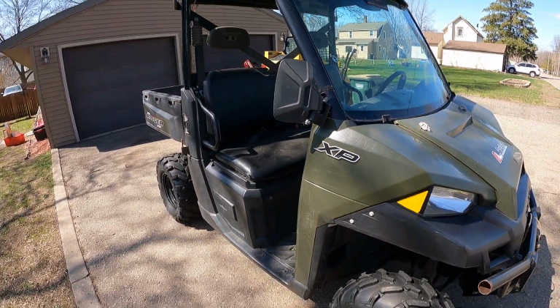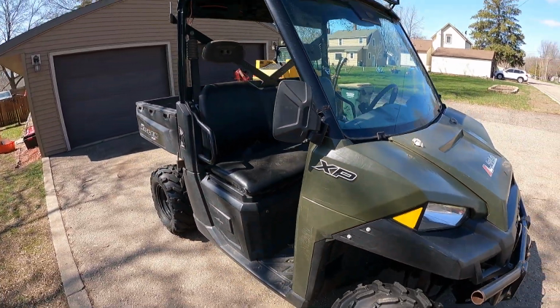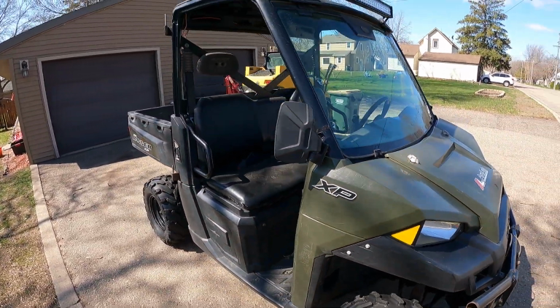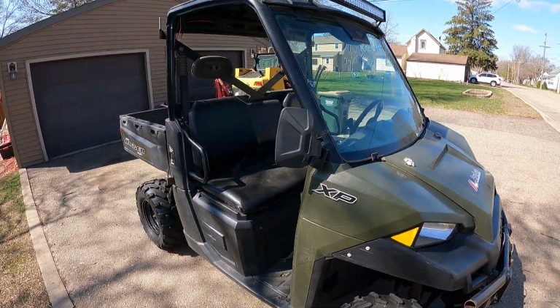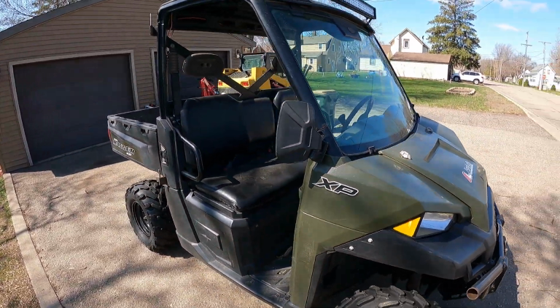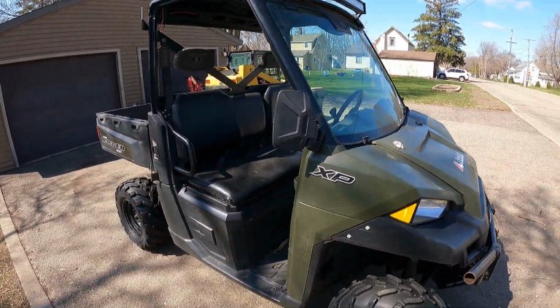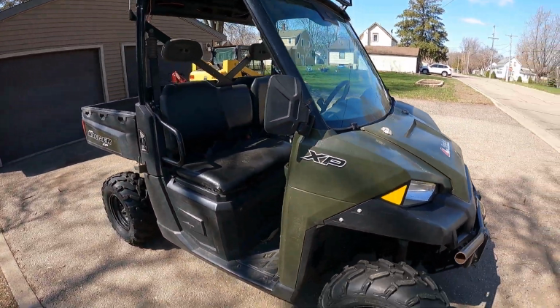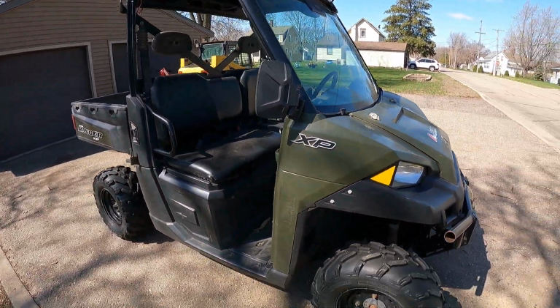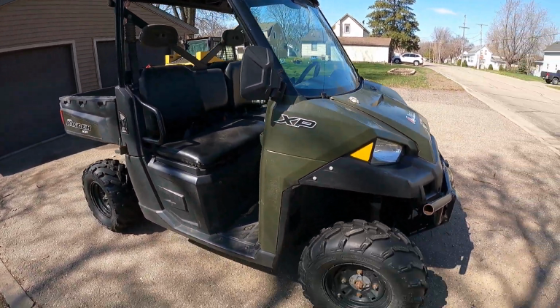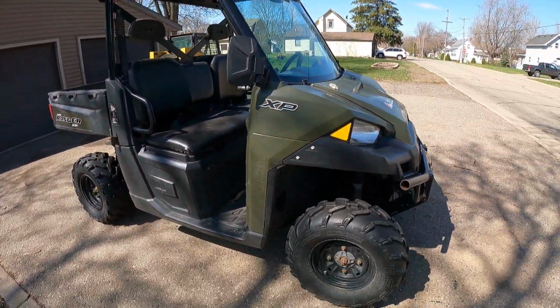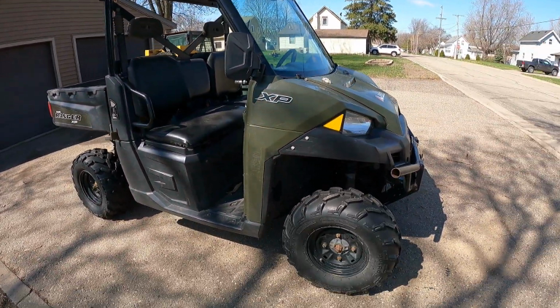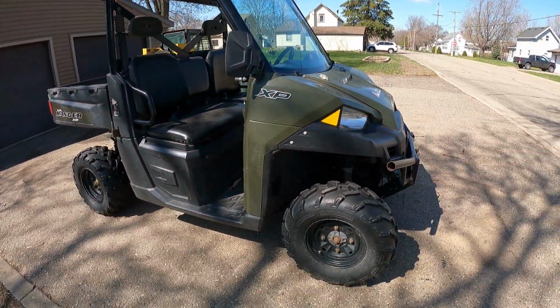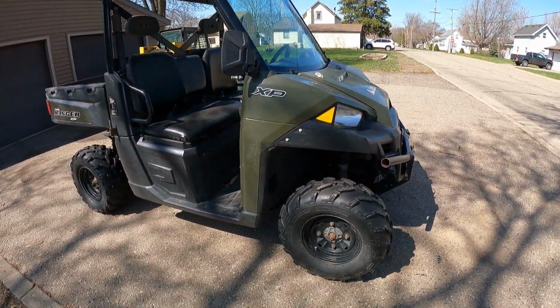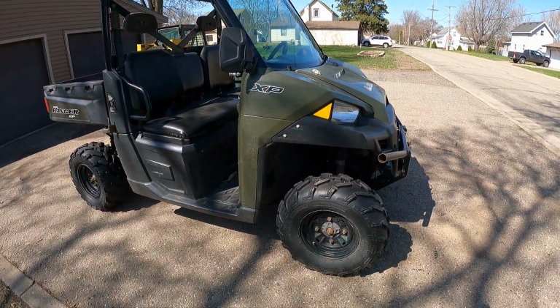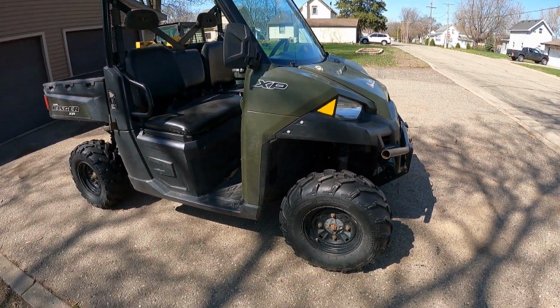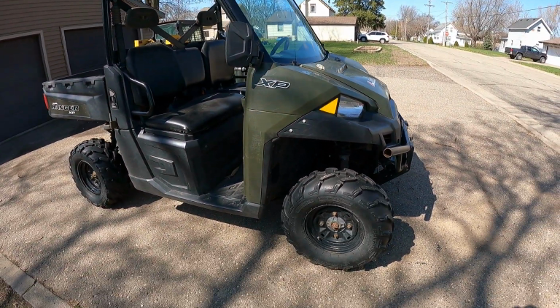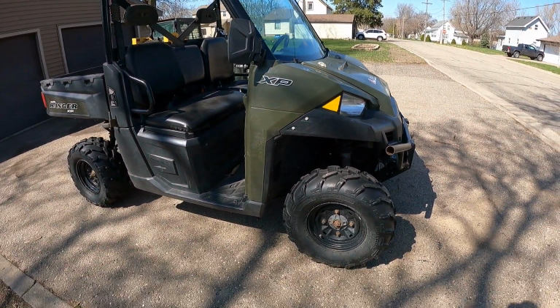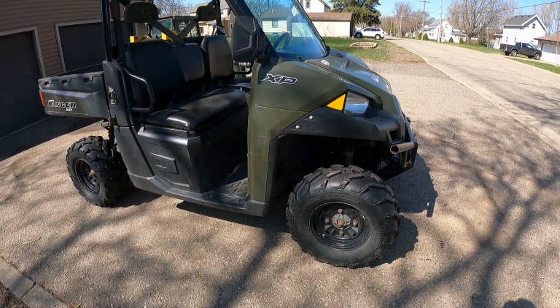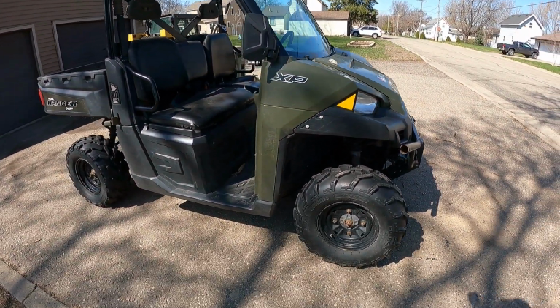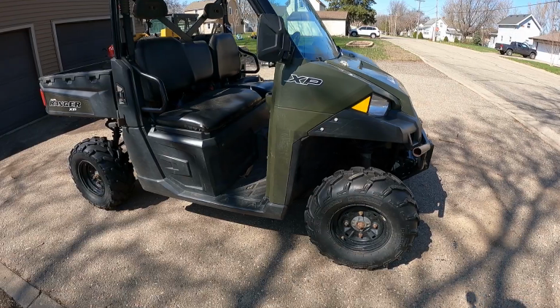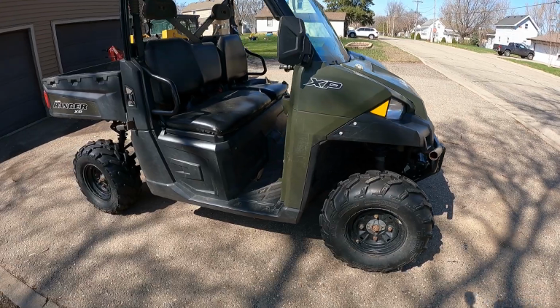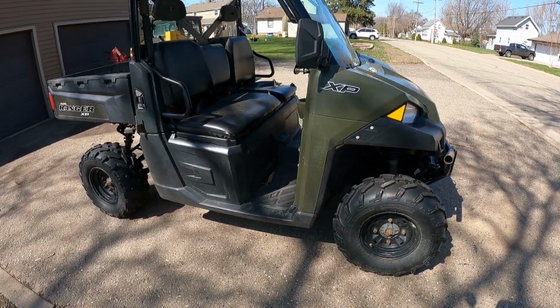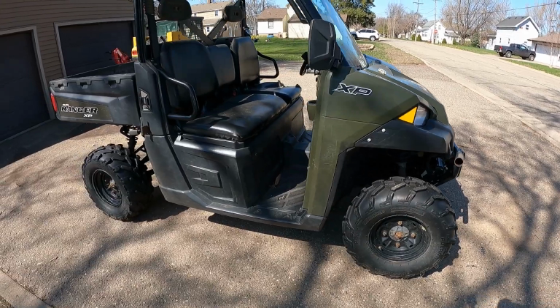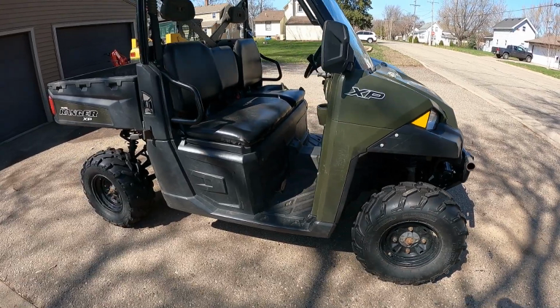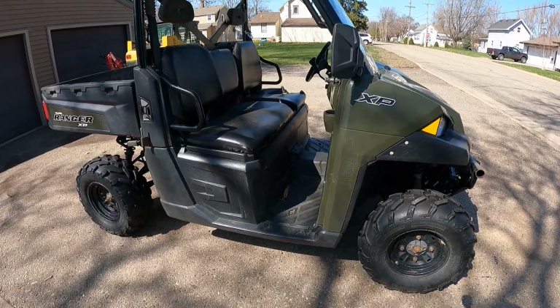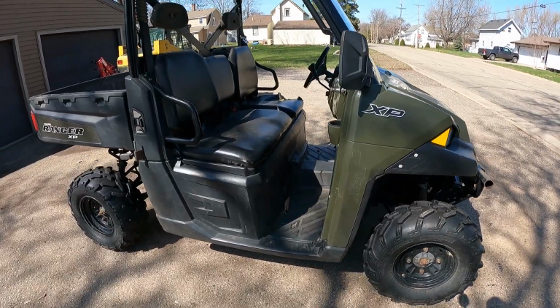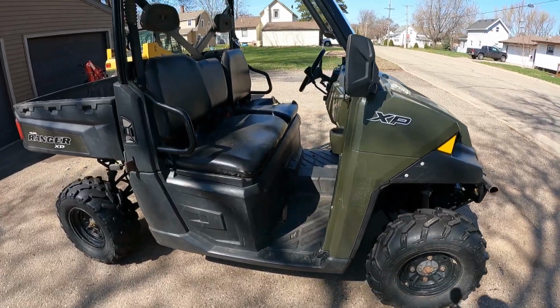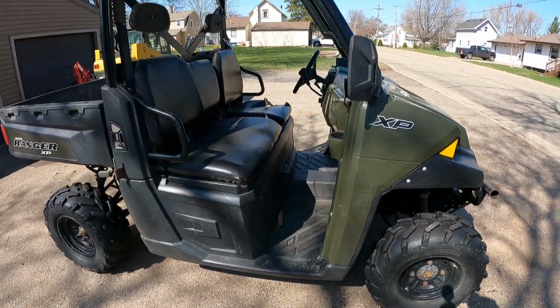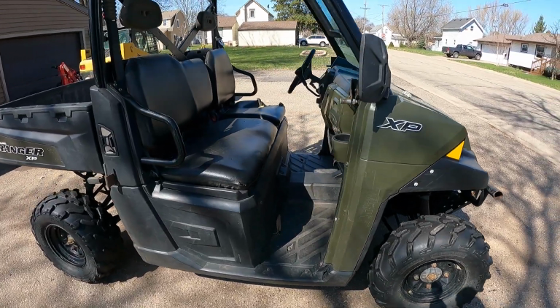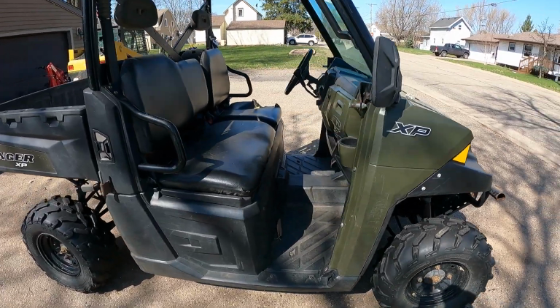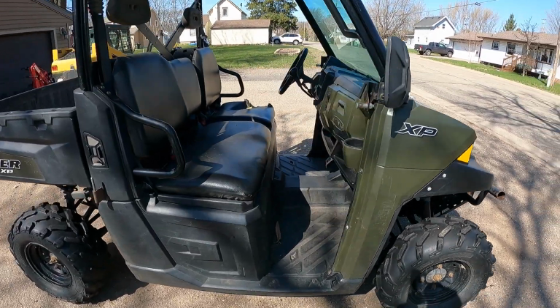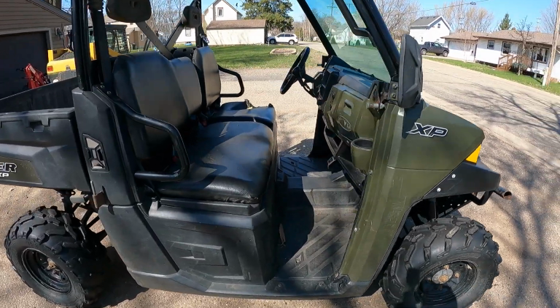It's got a couple of light bars on it, some decent PXT tires, and it's got the green plastic.